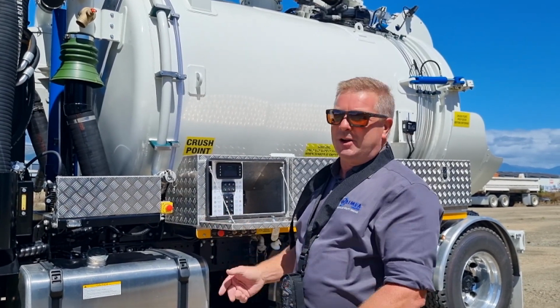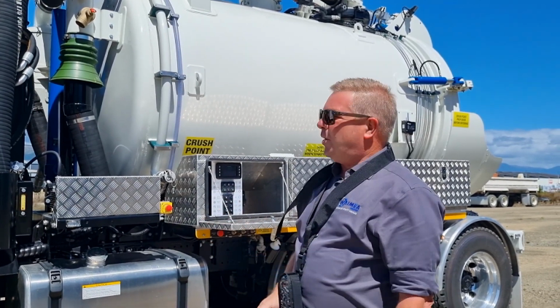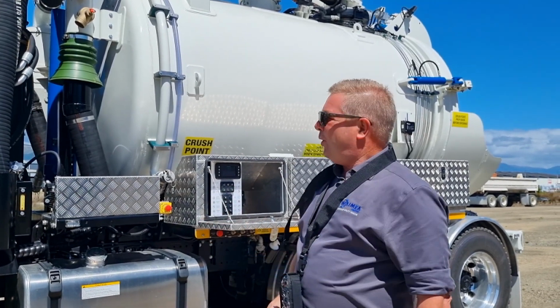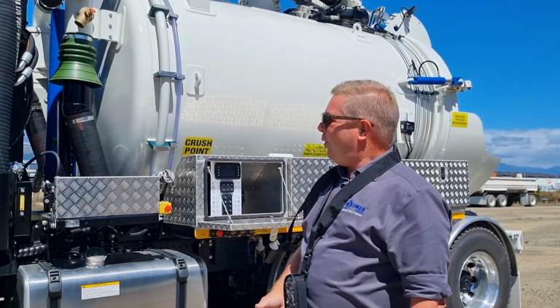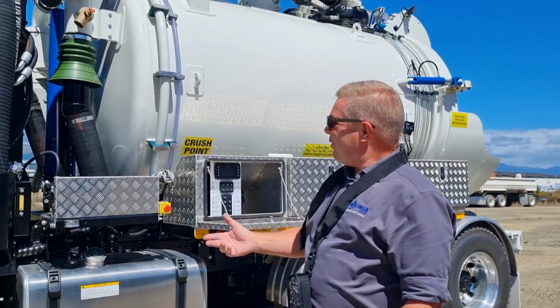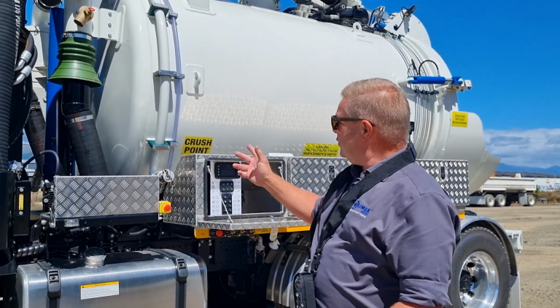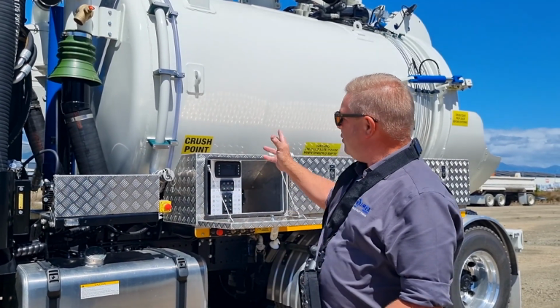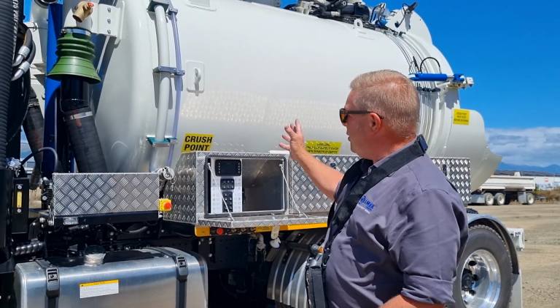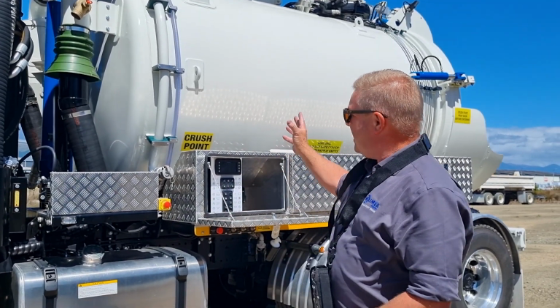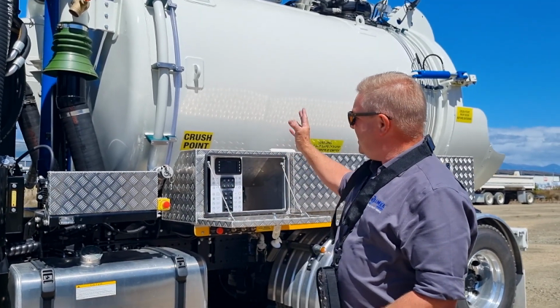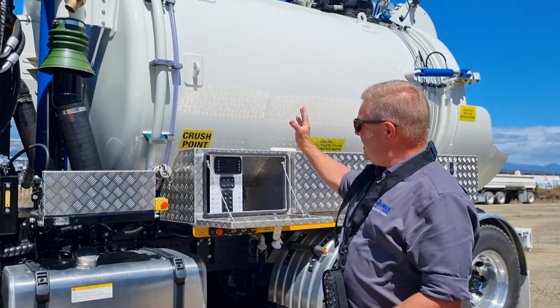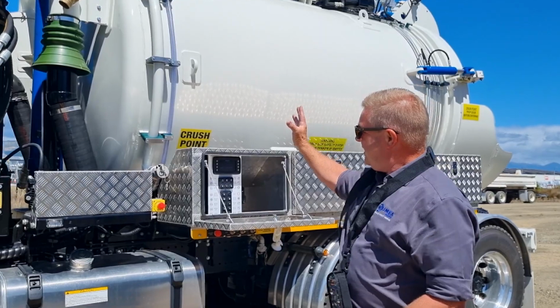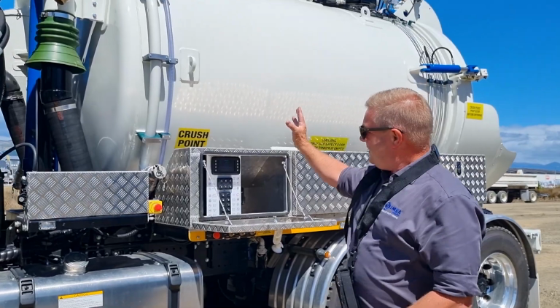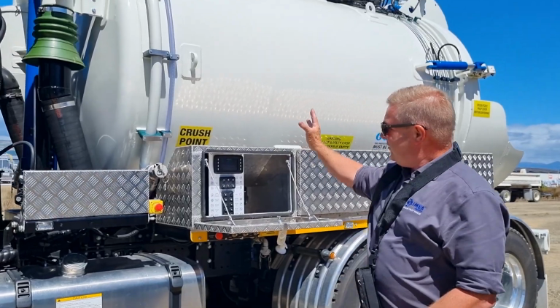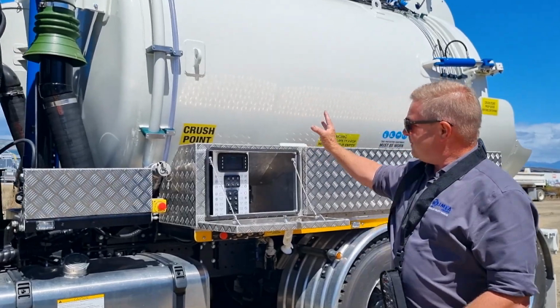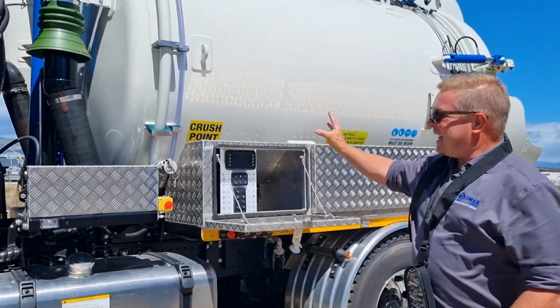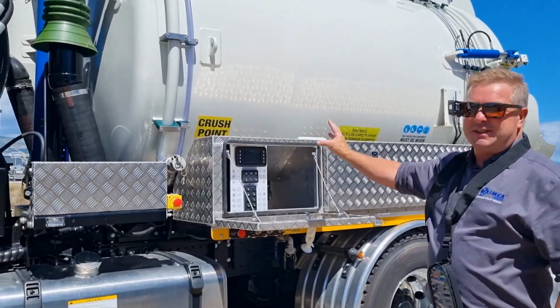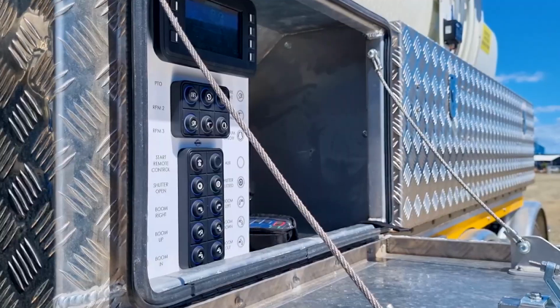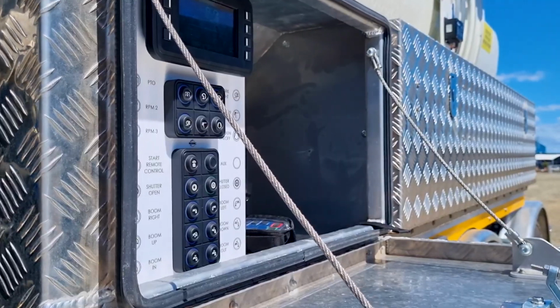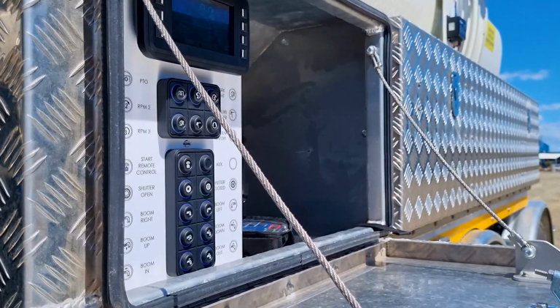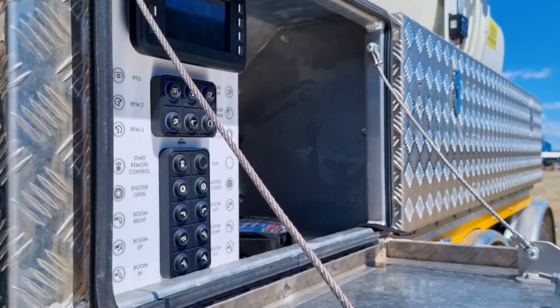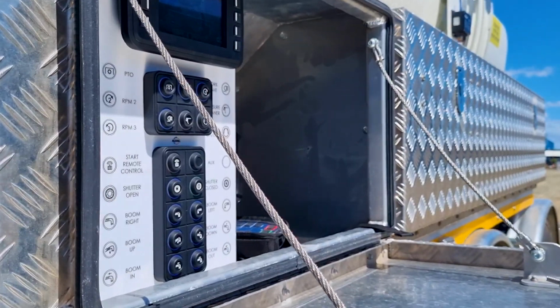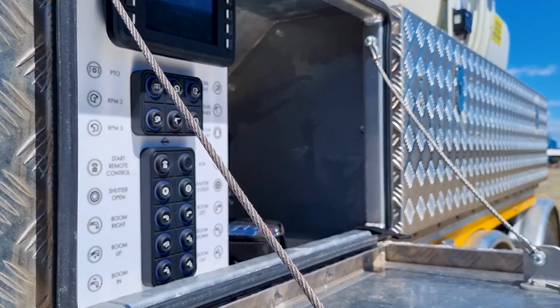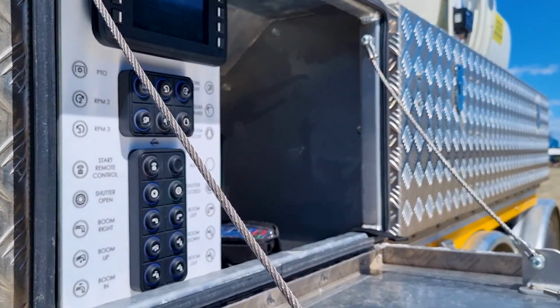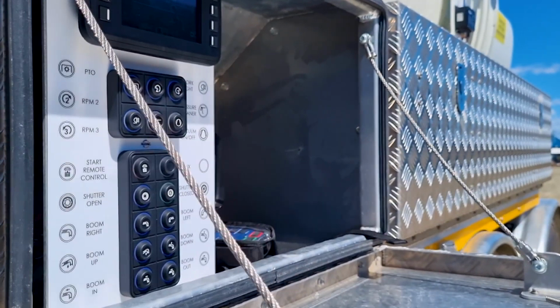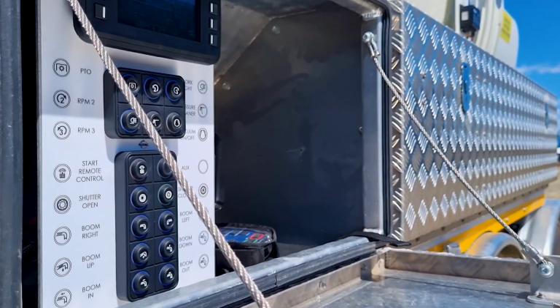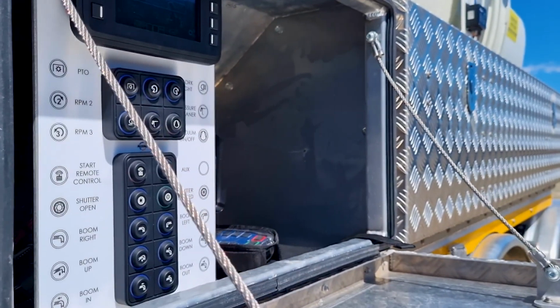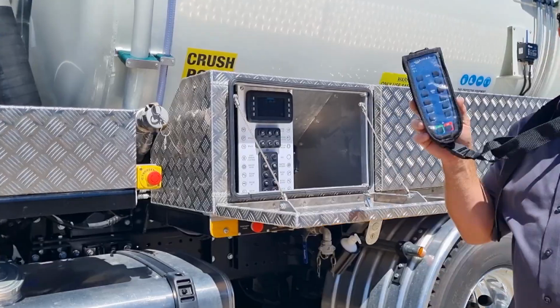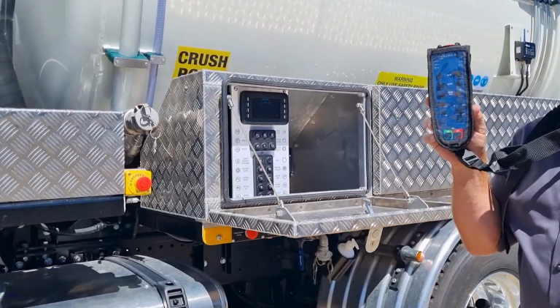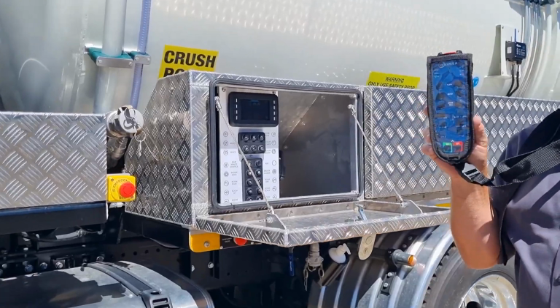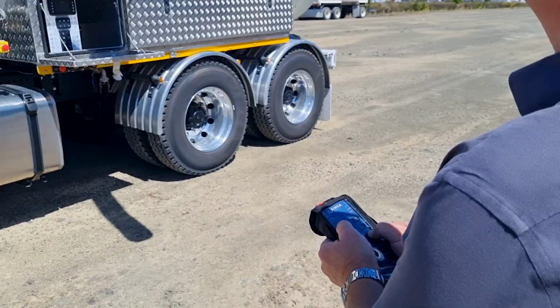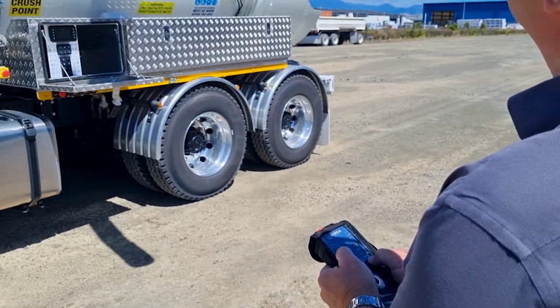All controlled by this PLC system and this remote.